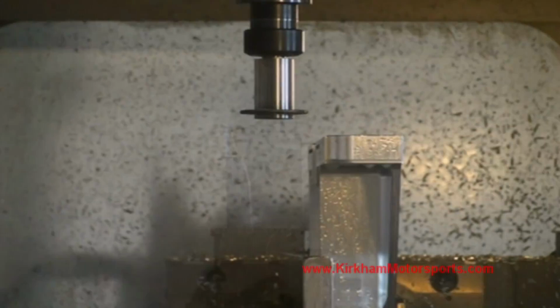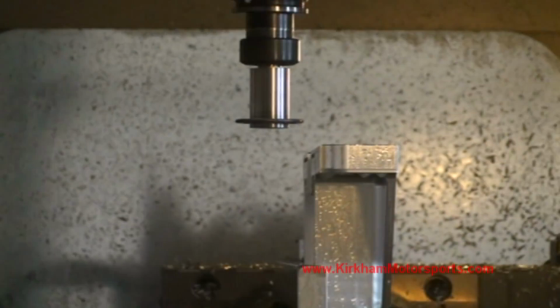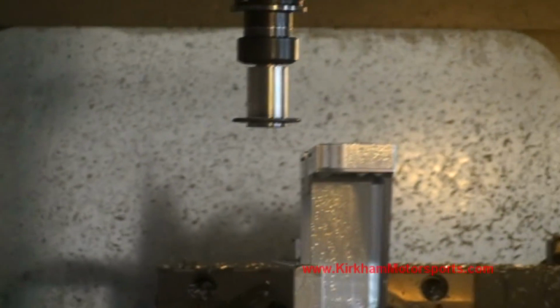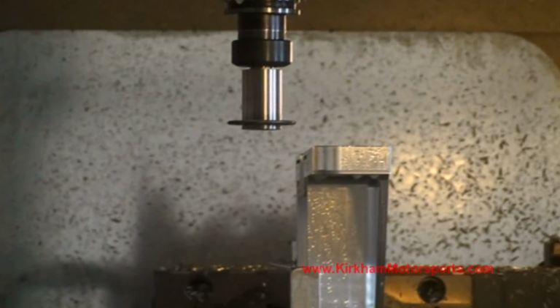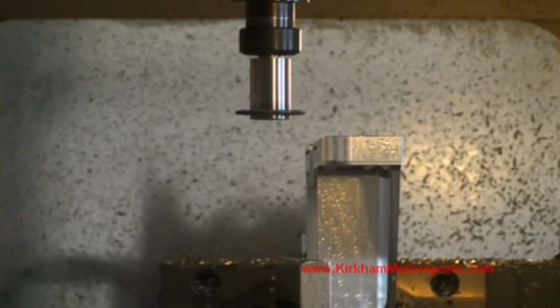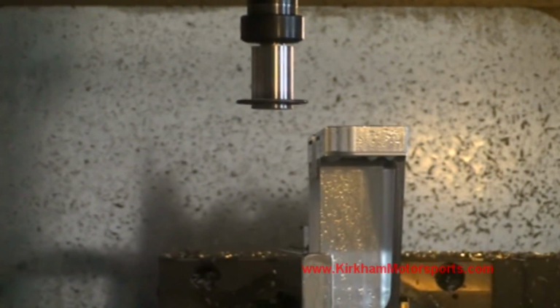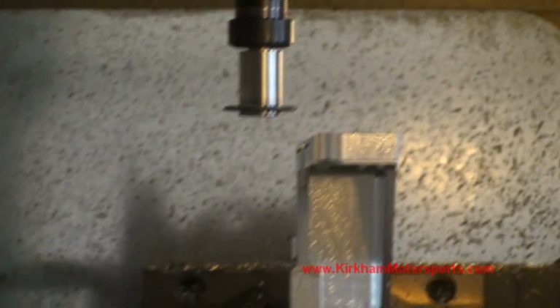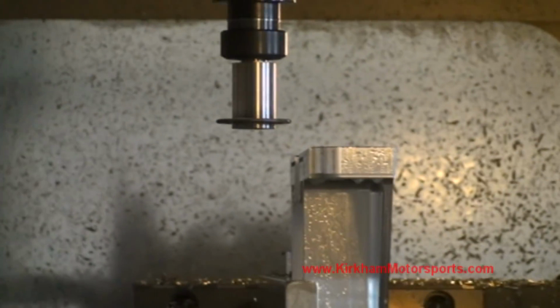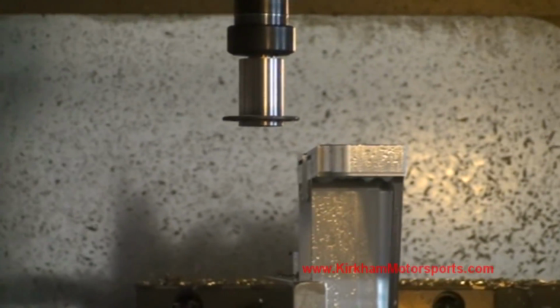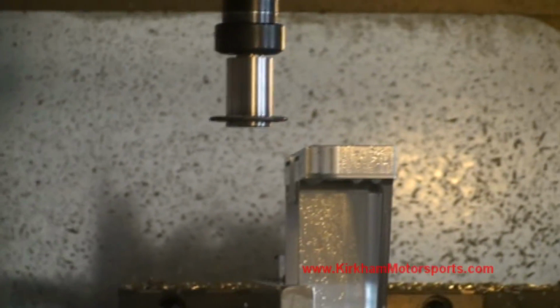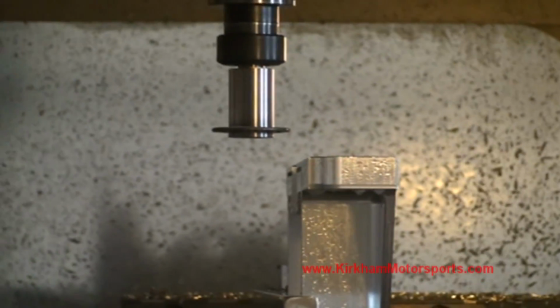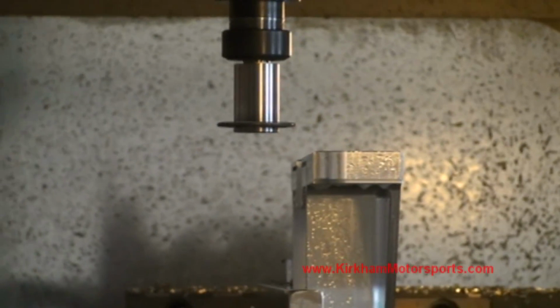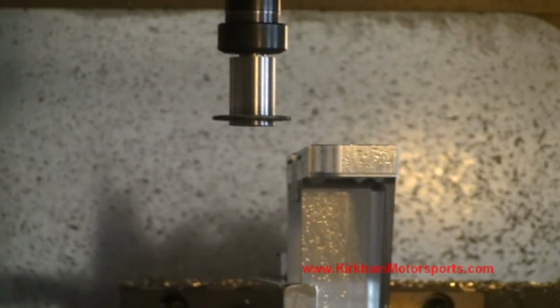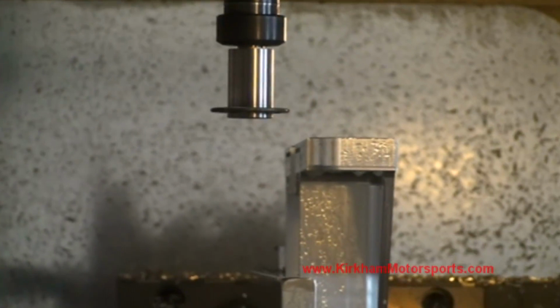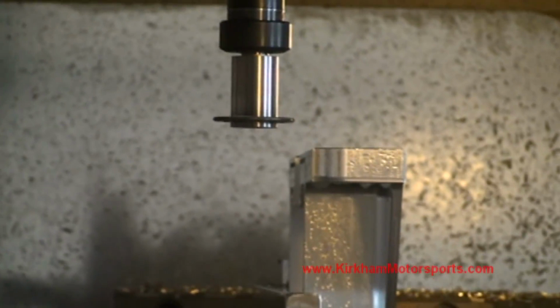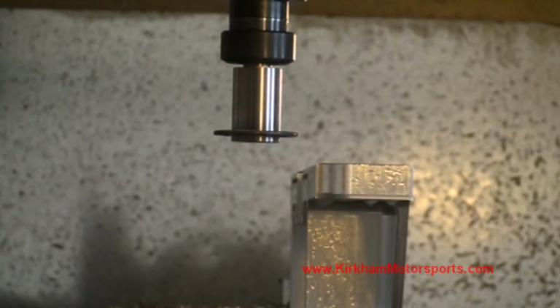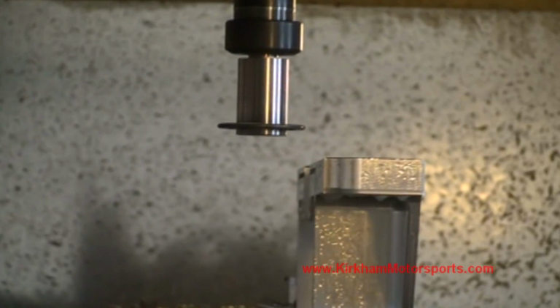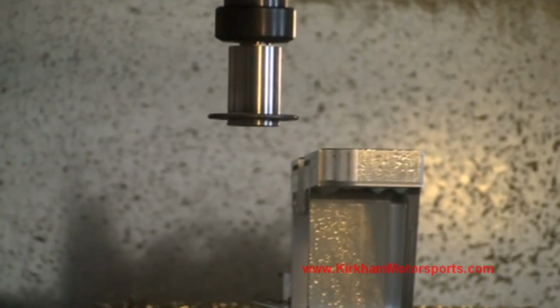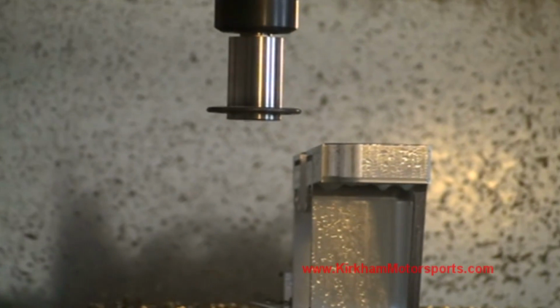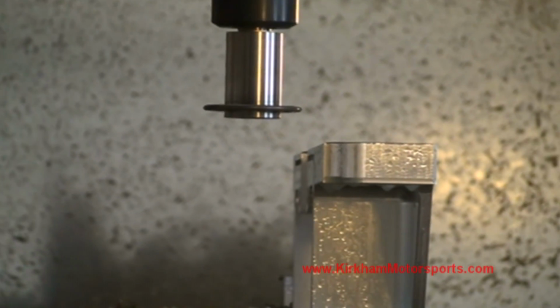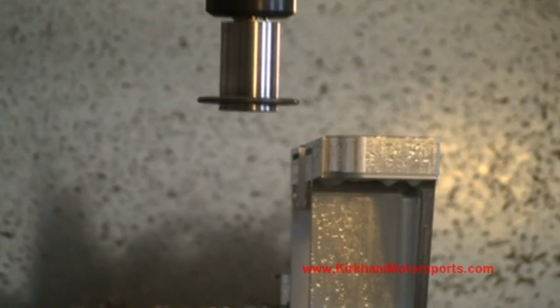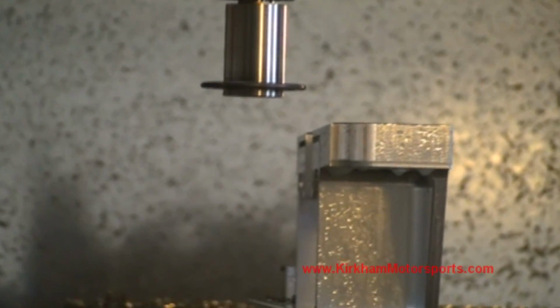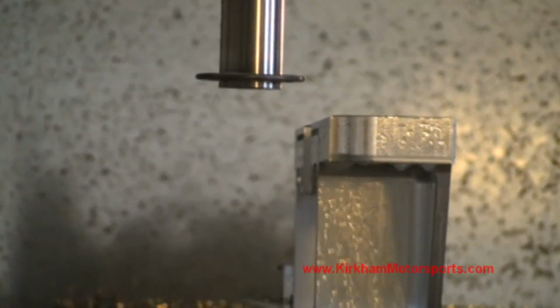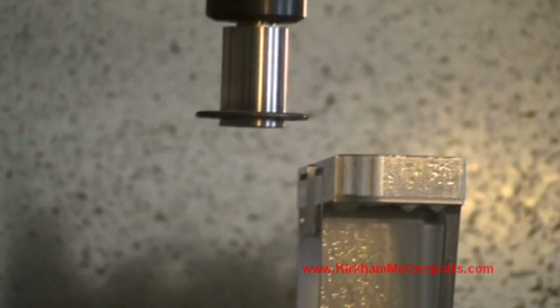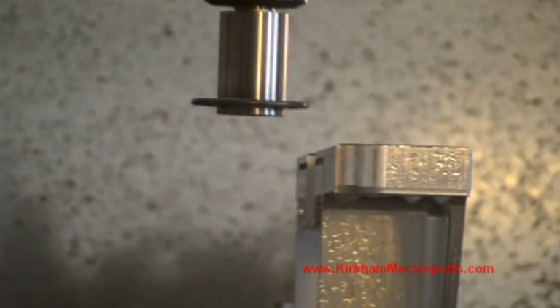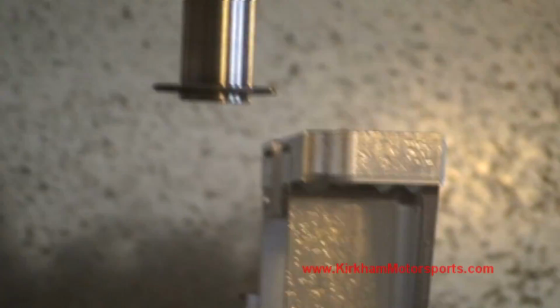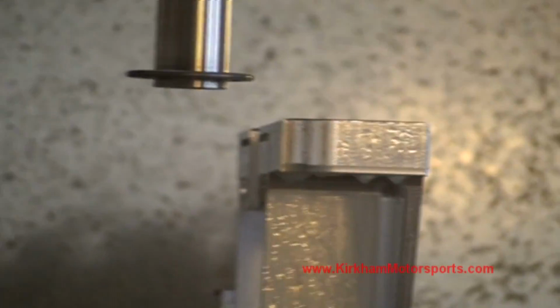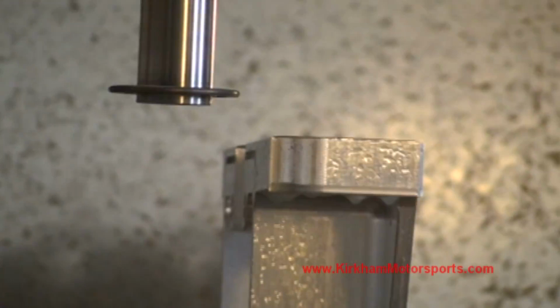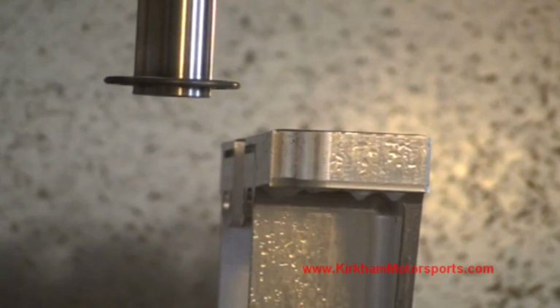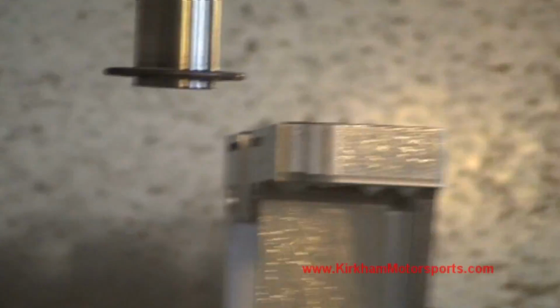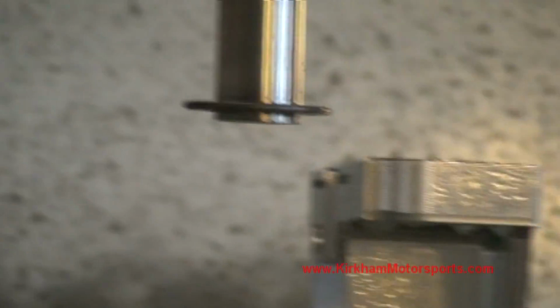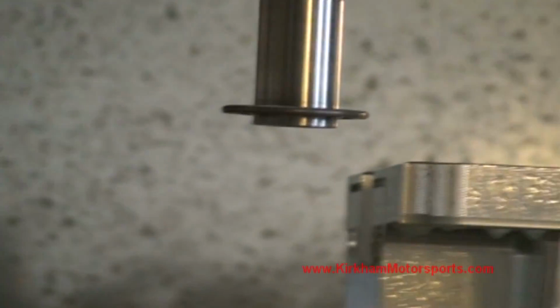This is a special cutter we're going to use to cut the seal to the crankshaft.